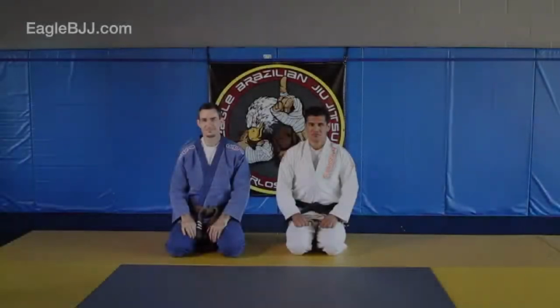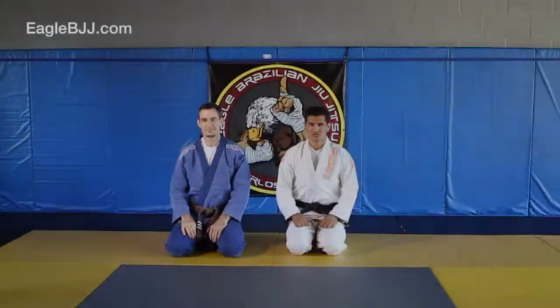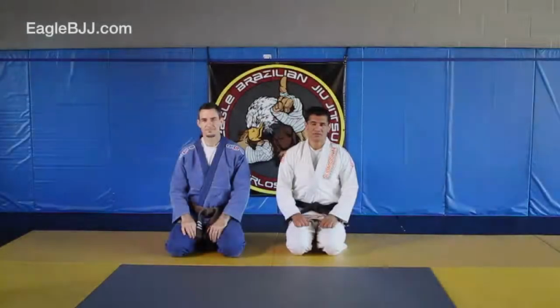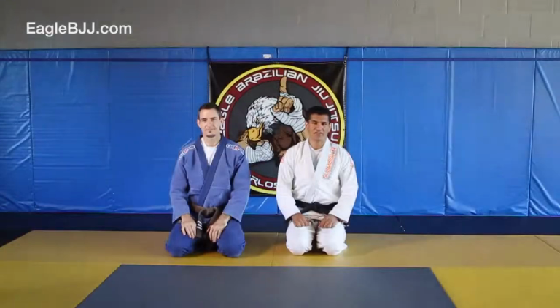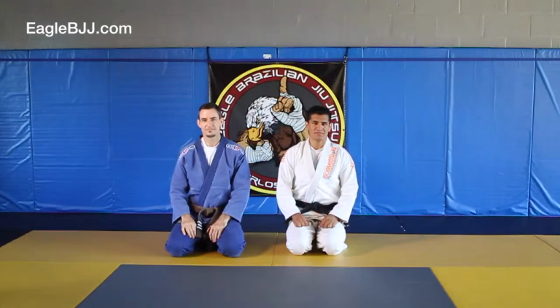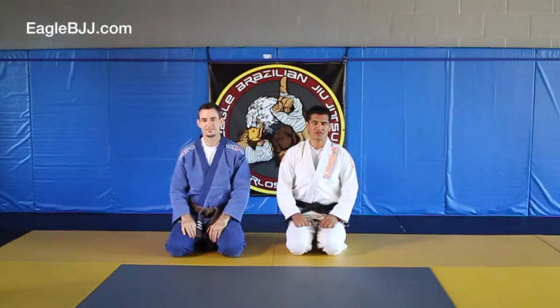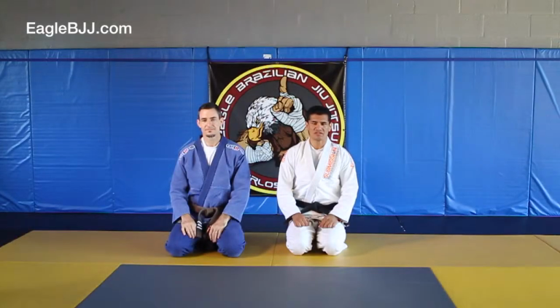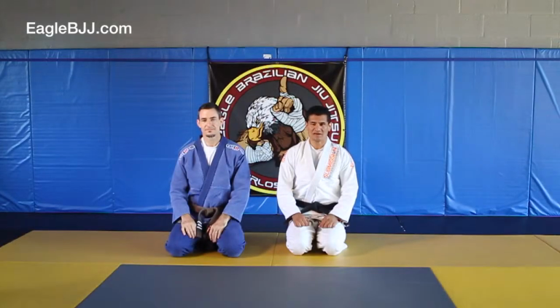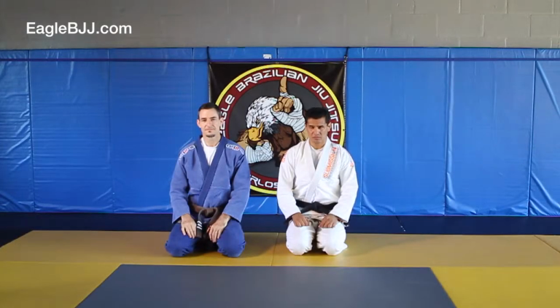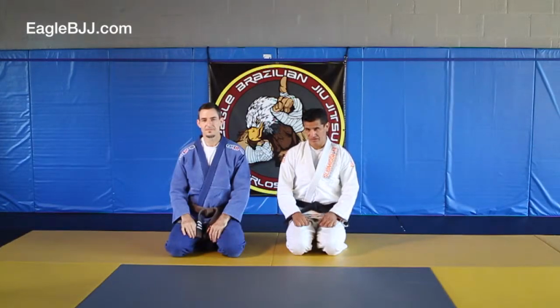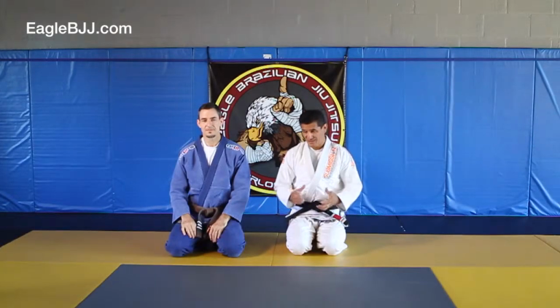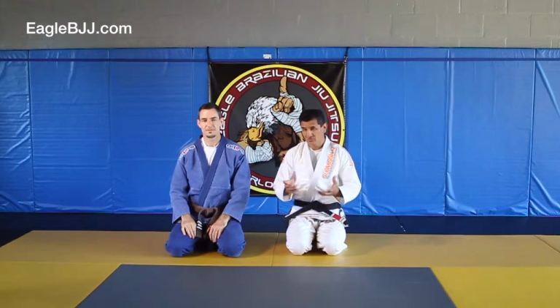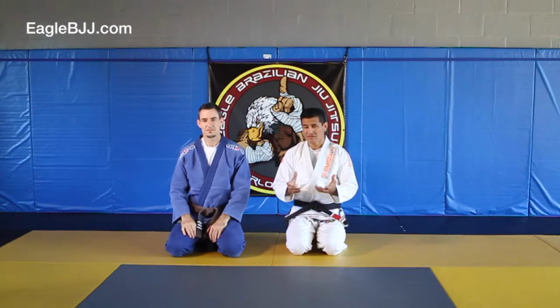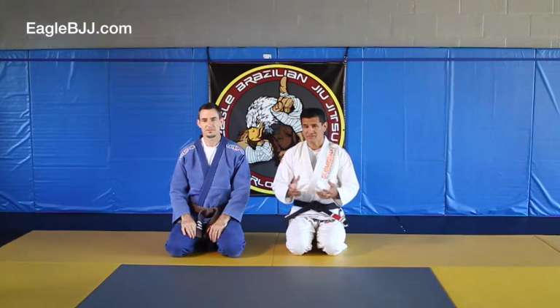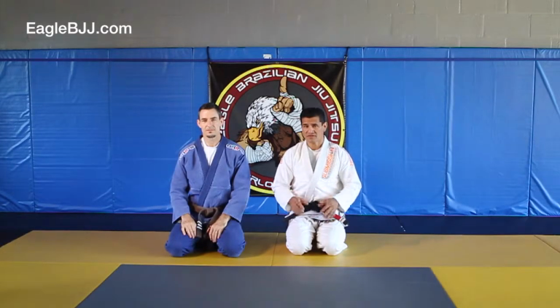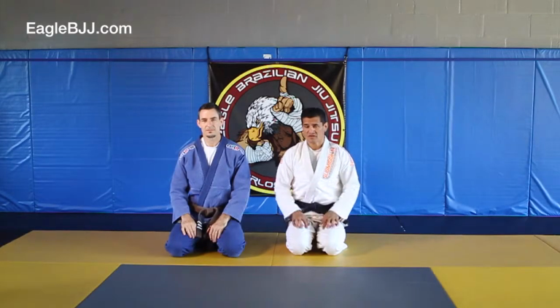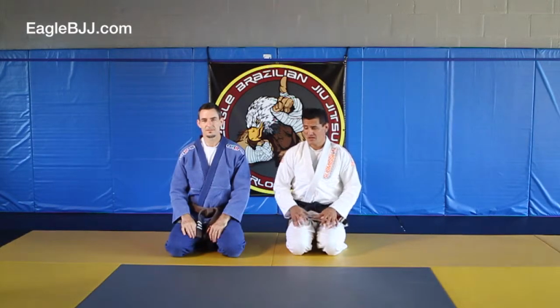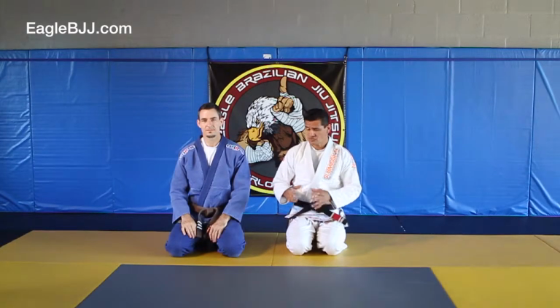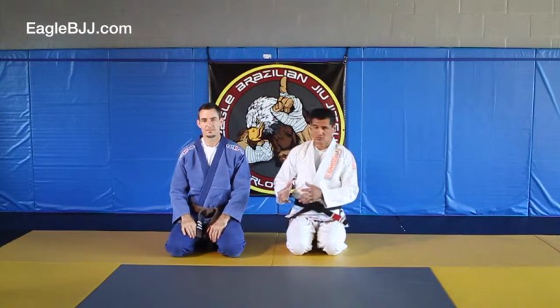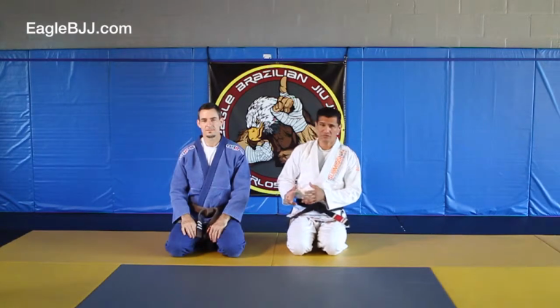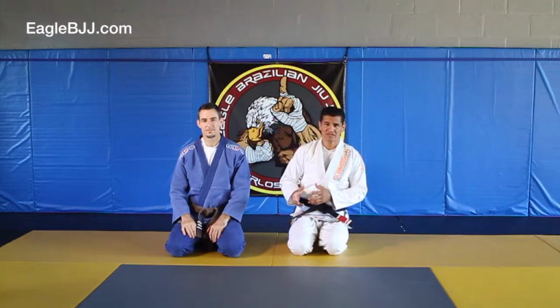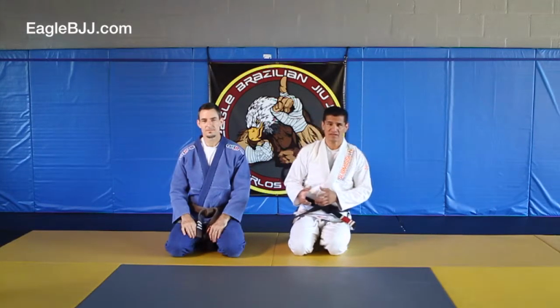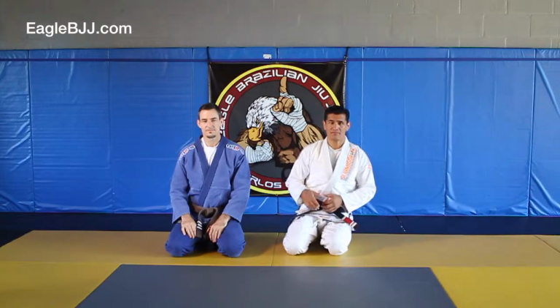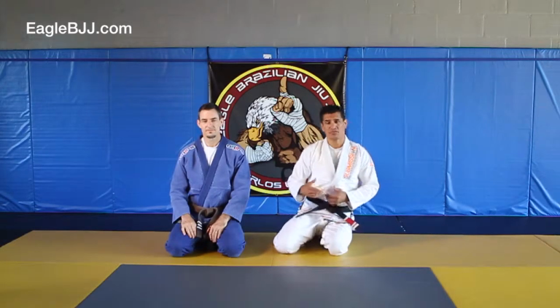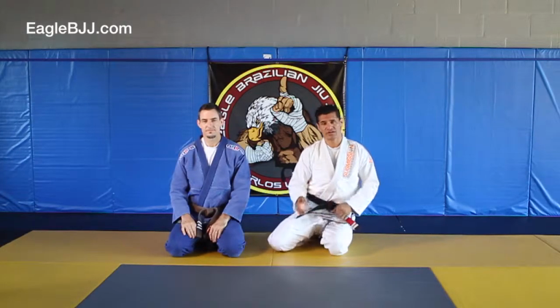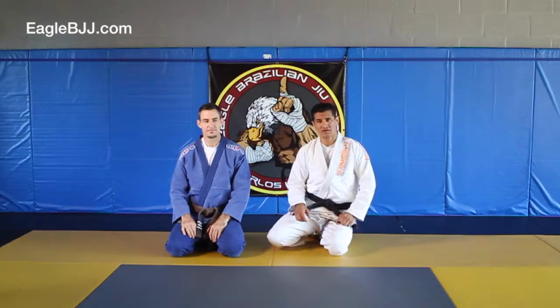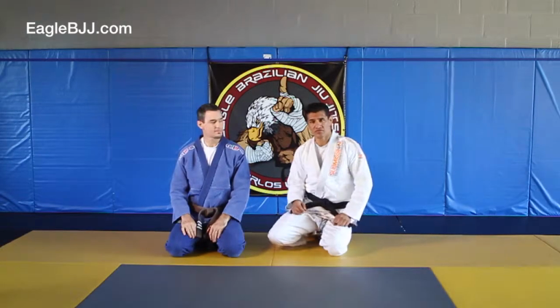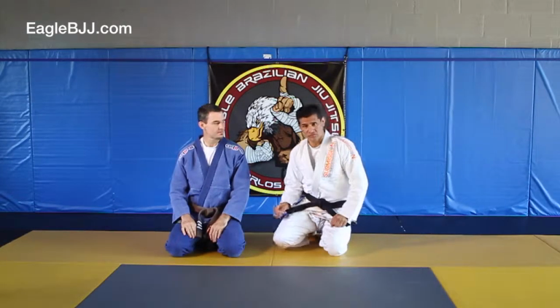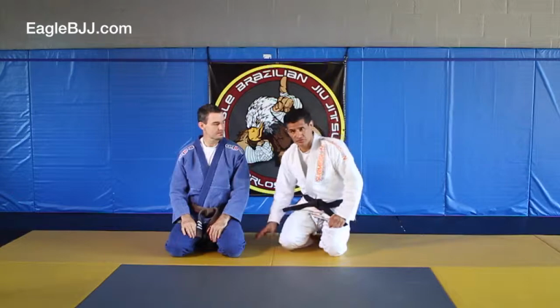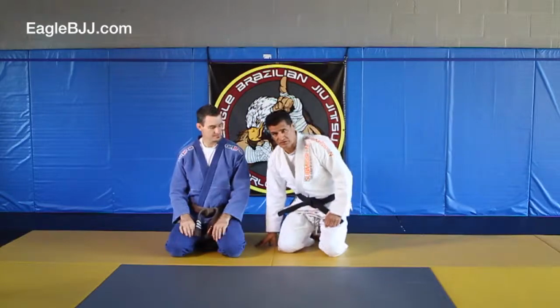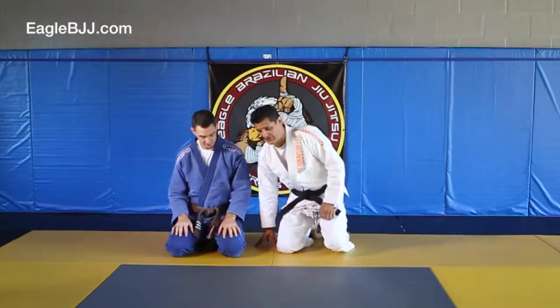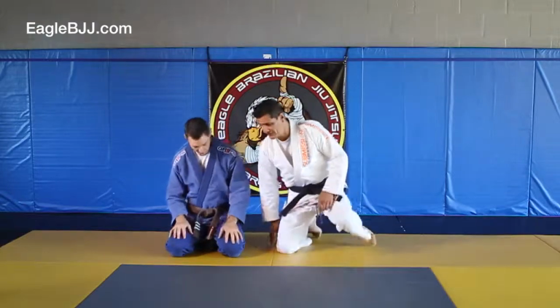I'm going to demonstrate the double ankle lift. I'm going to show it in real time, break it down for you, then real time again.